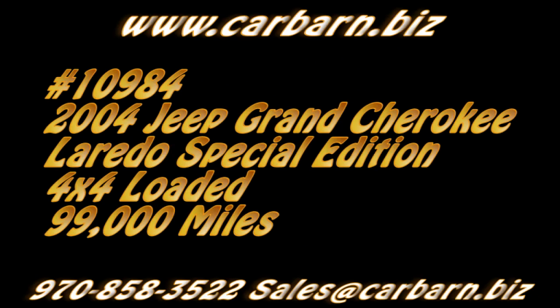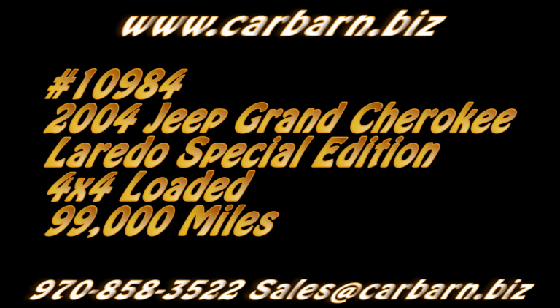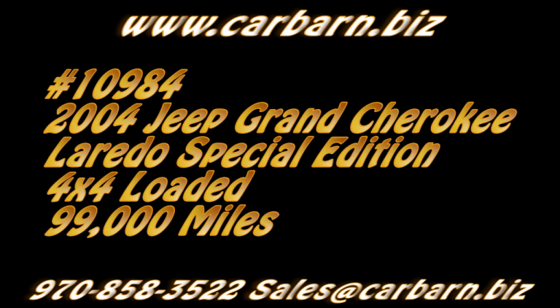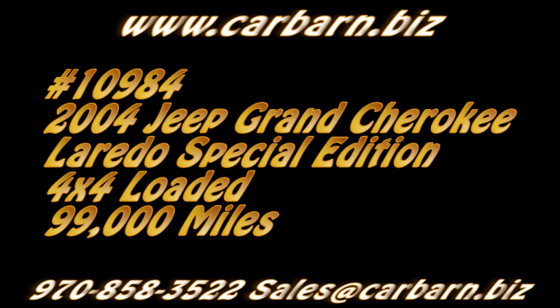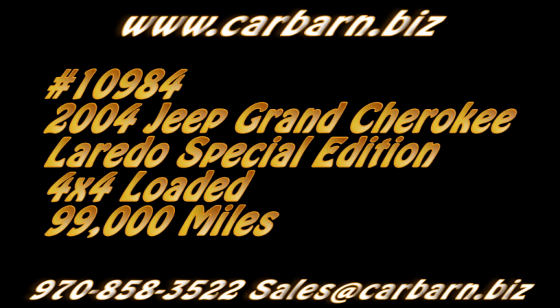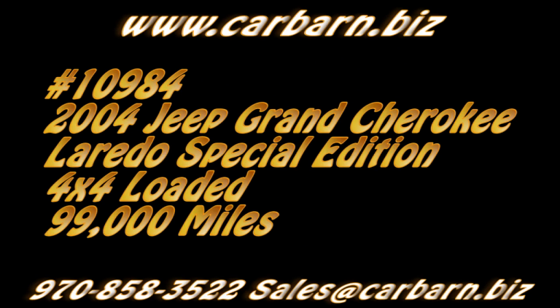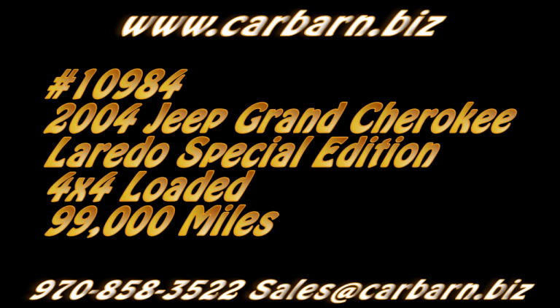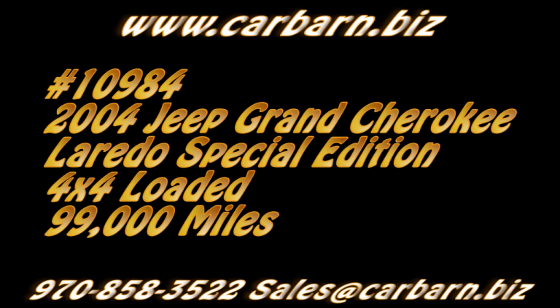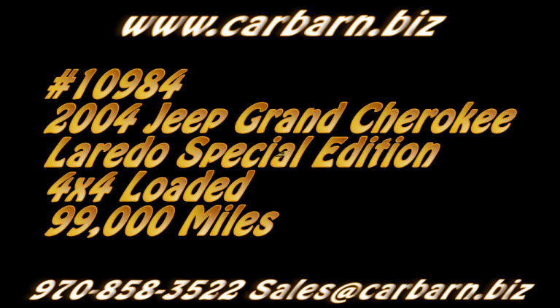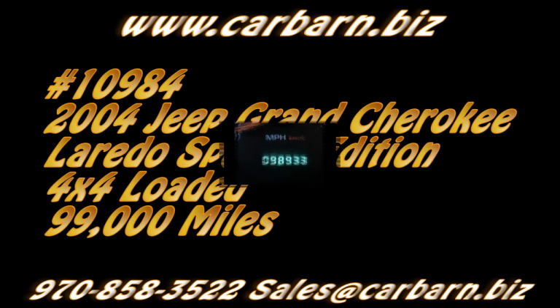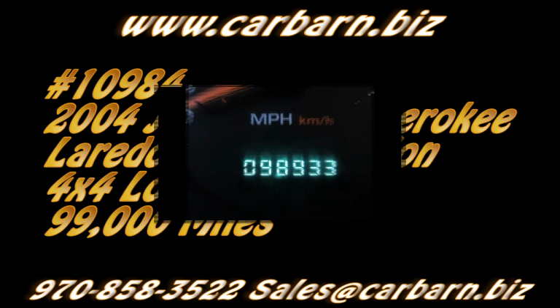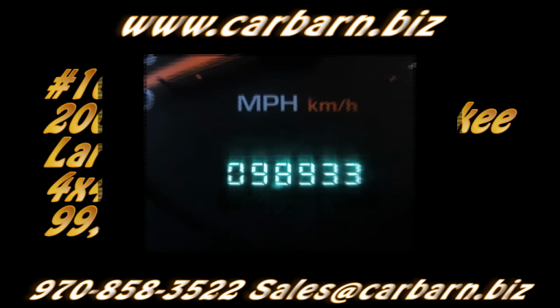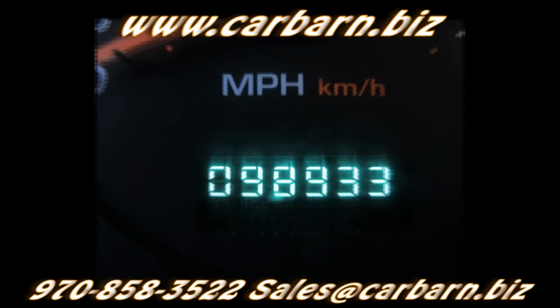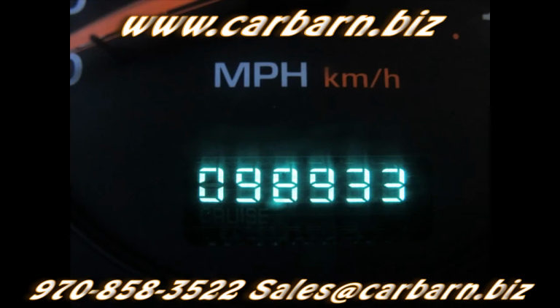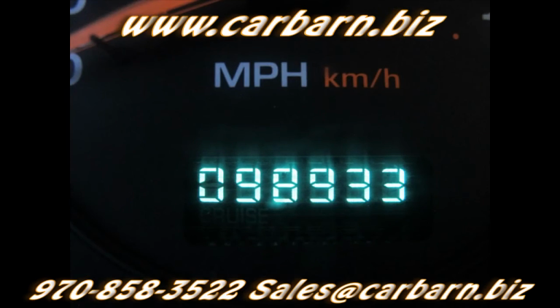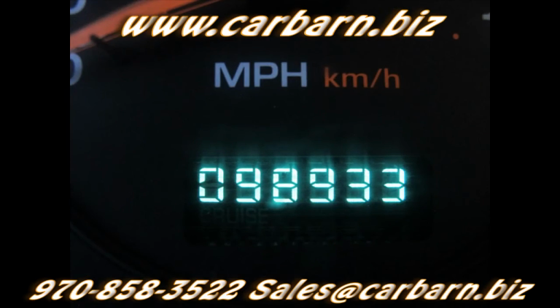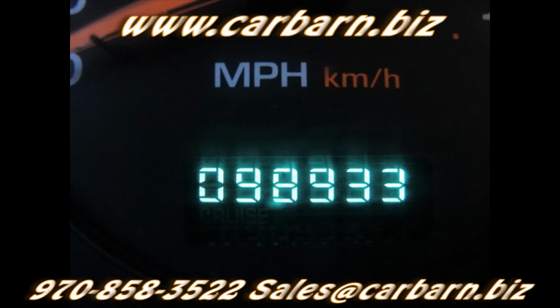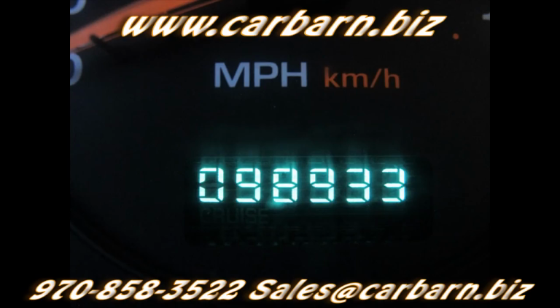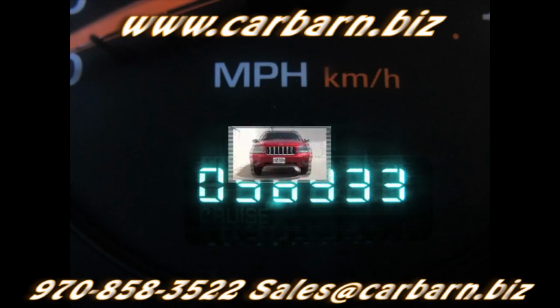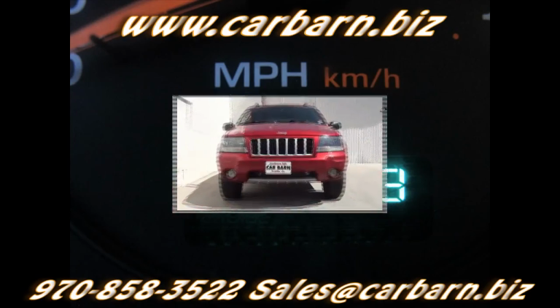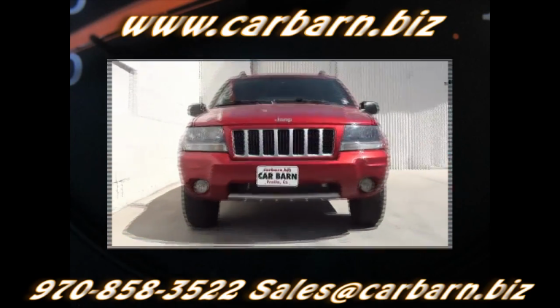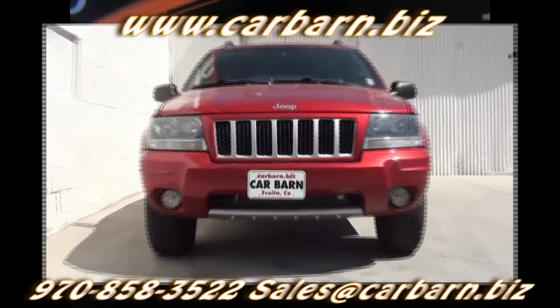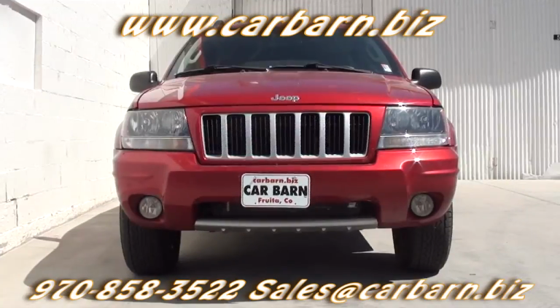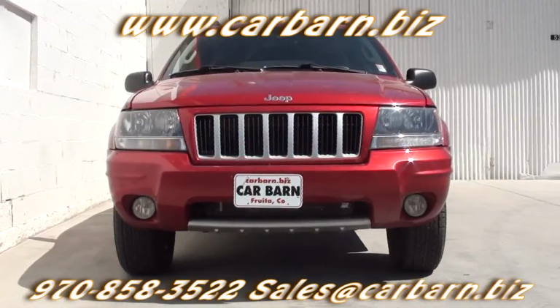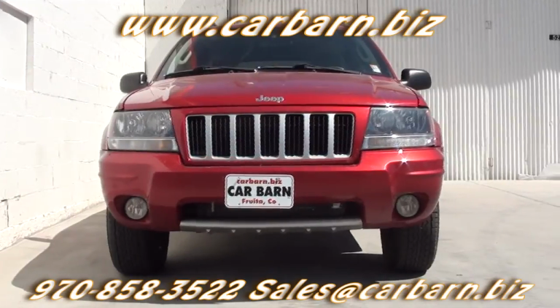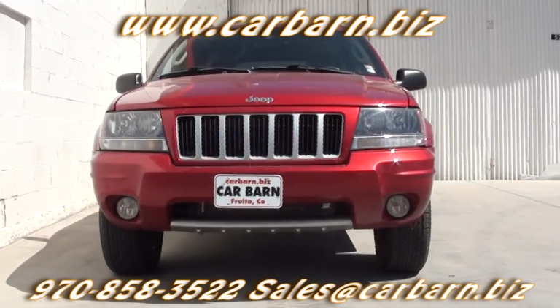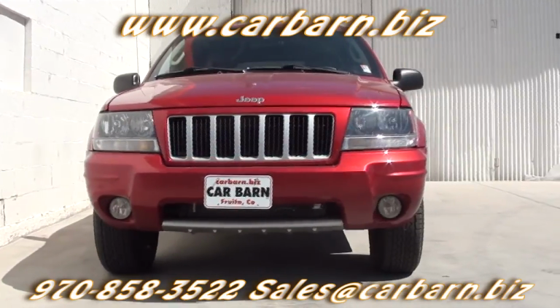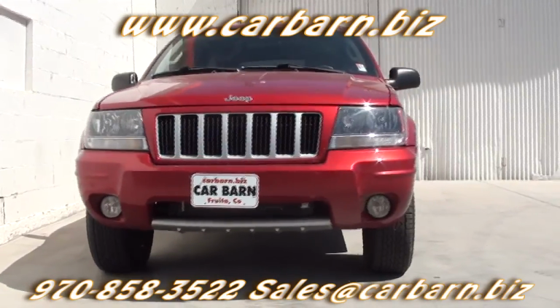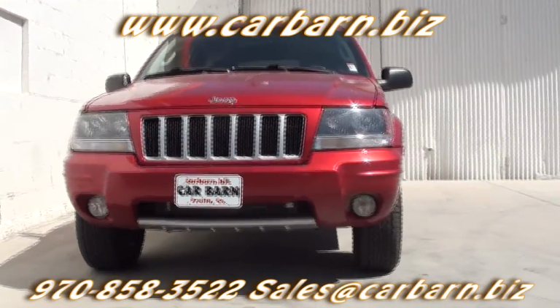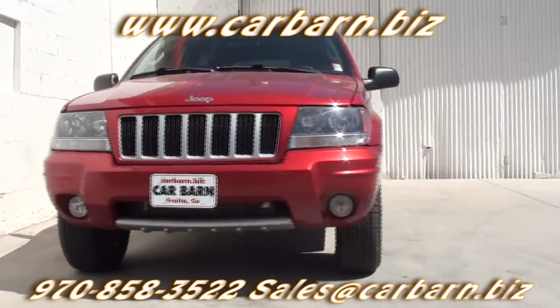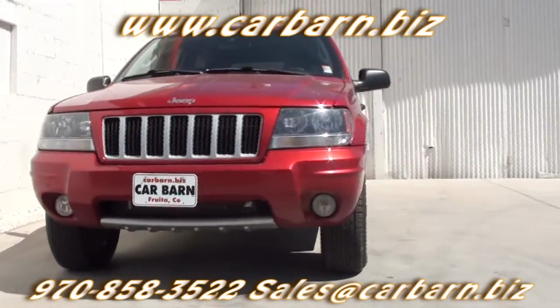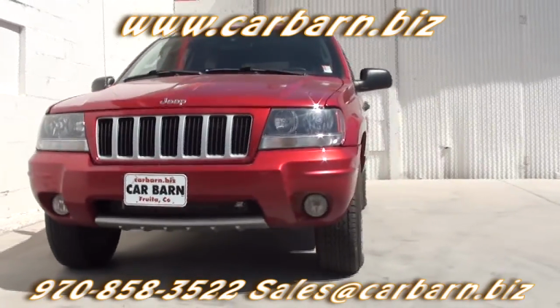Hi, Kevin here at Carbarn in Fruita, Colorado. Thanks for taking the time to look at my 2004 Jeep Grand Cherokee.